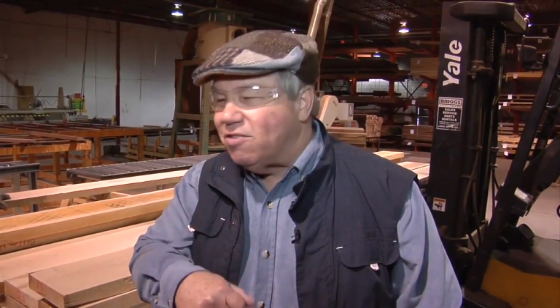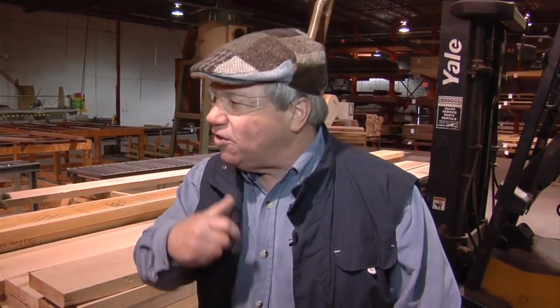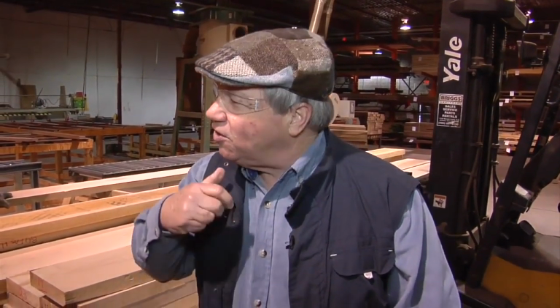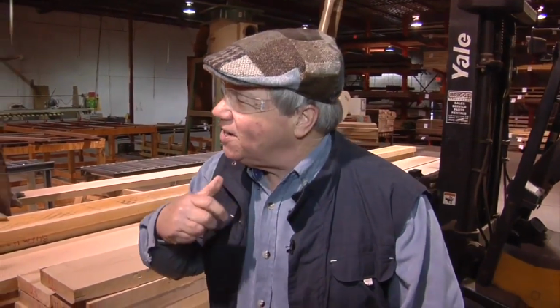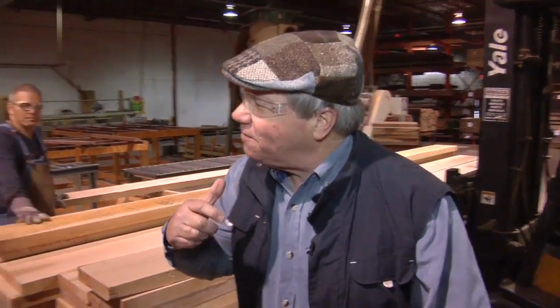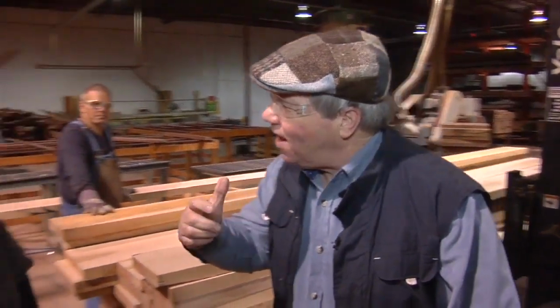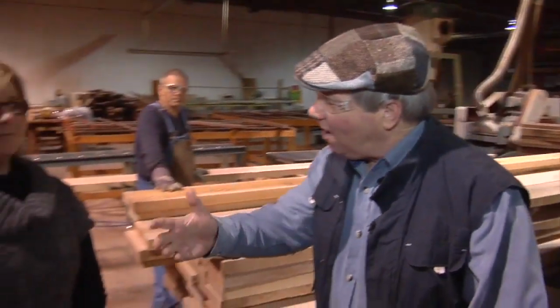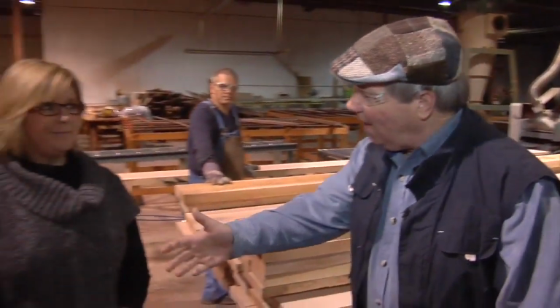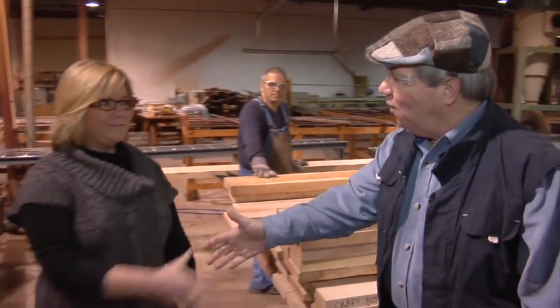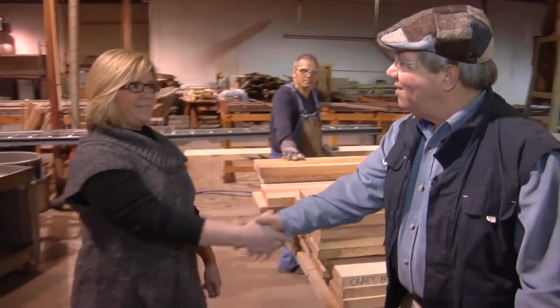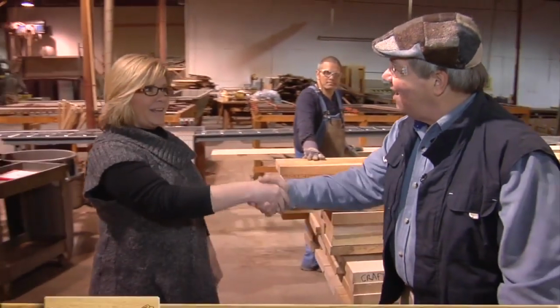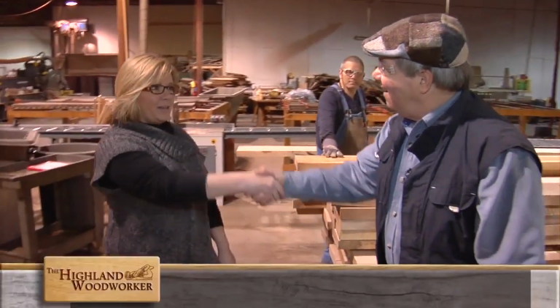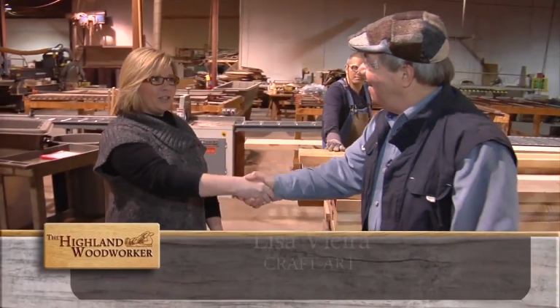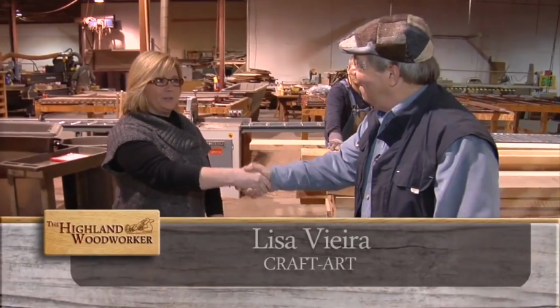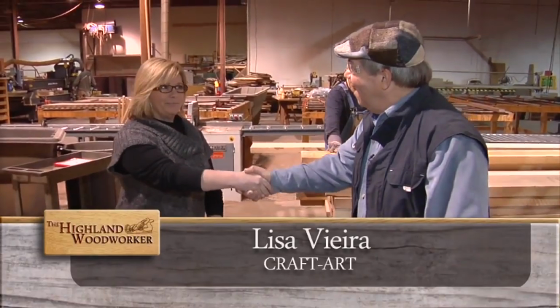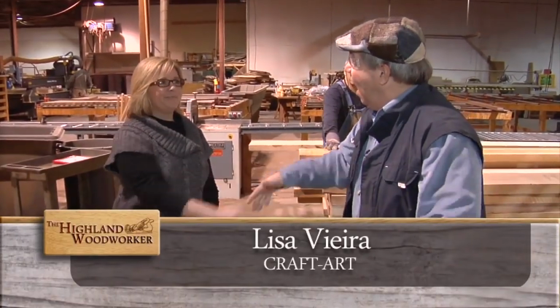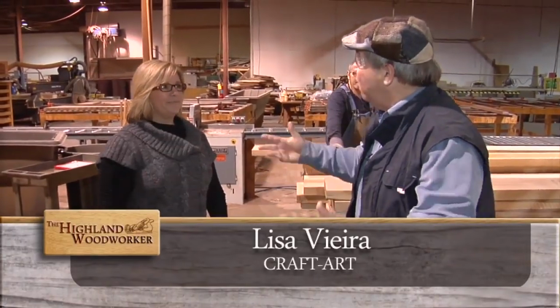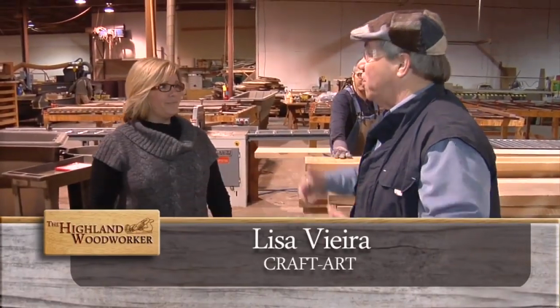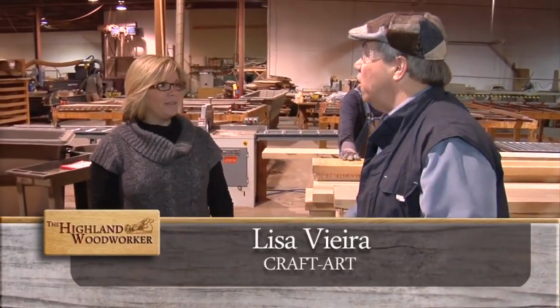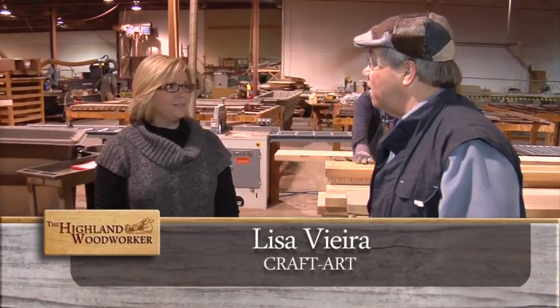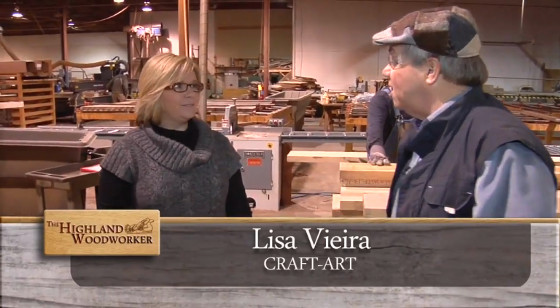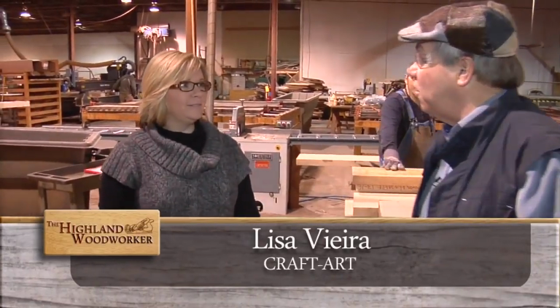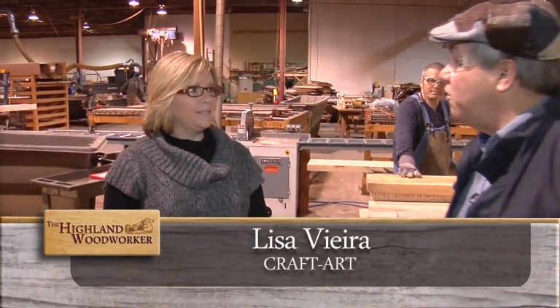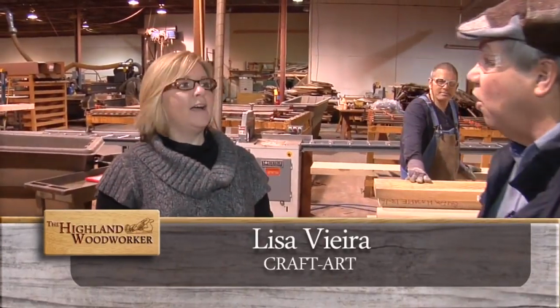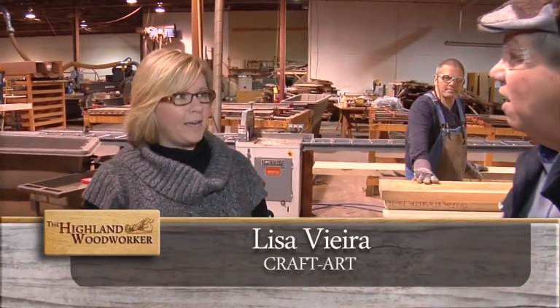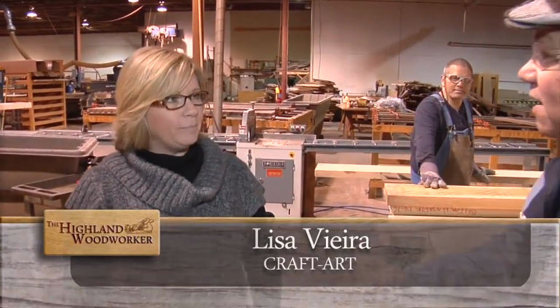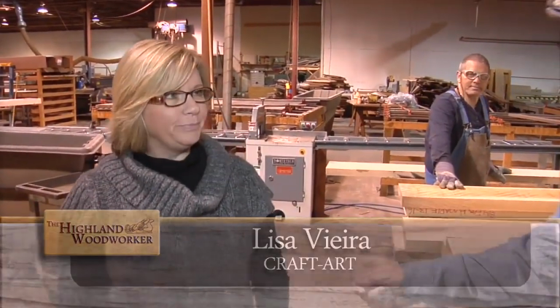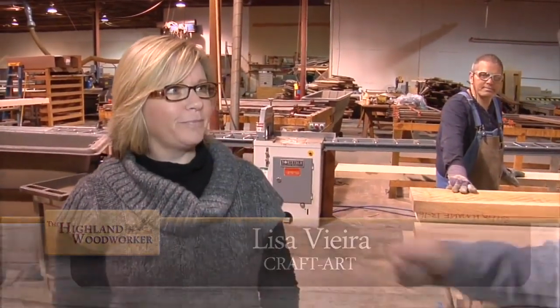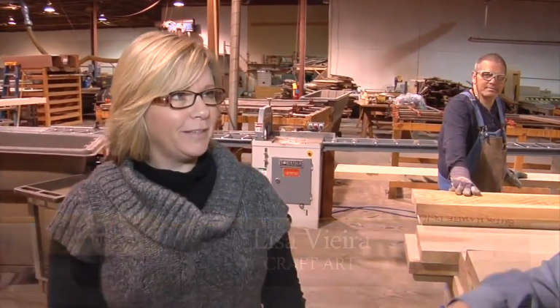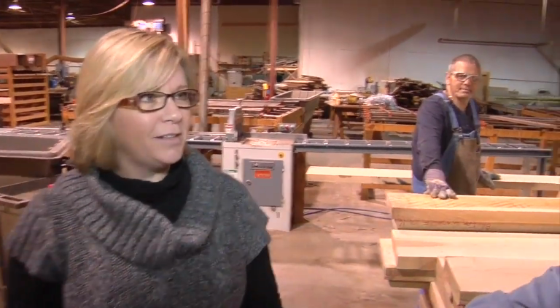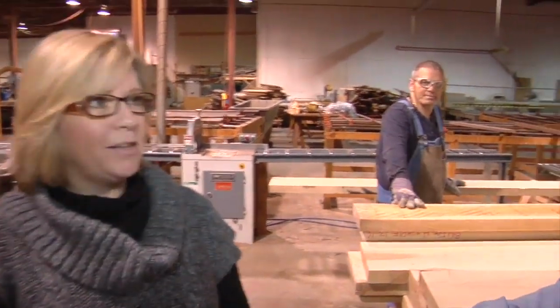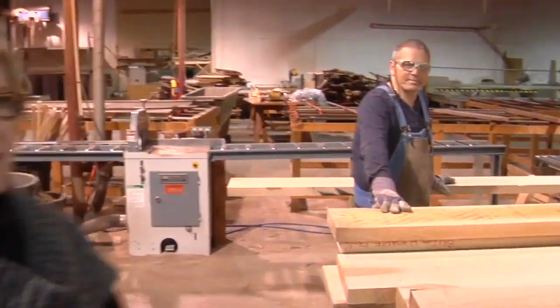This is Lisa Vieira. Hello, Lisa. Hi there, Chuck. I understand you're going to take us on a tour. I am. Well, let's get started.